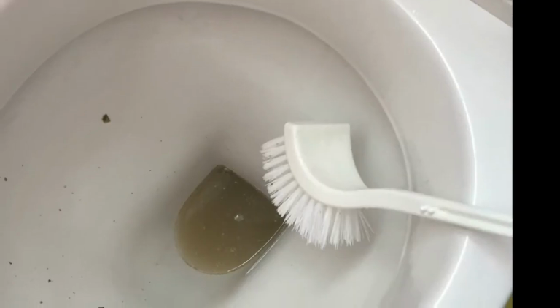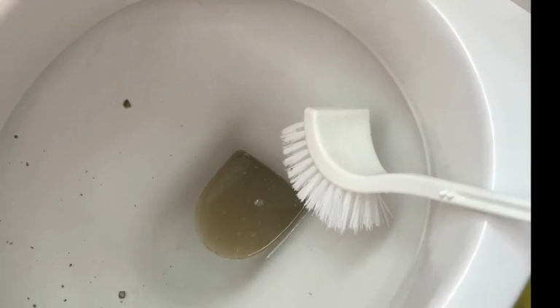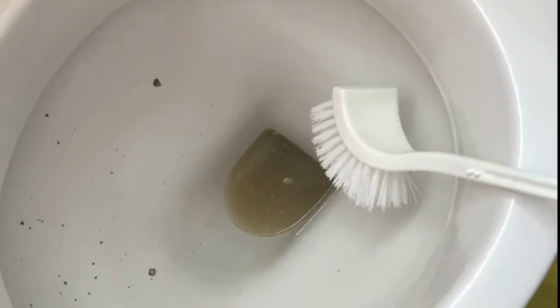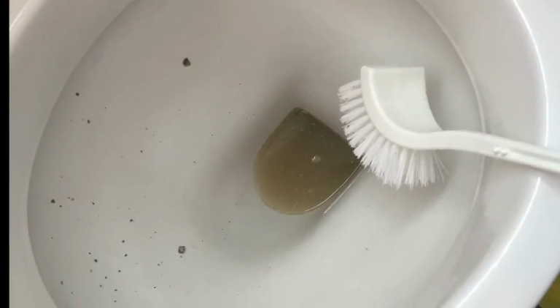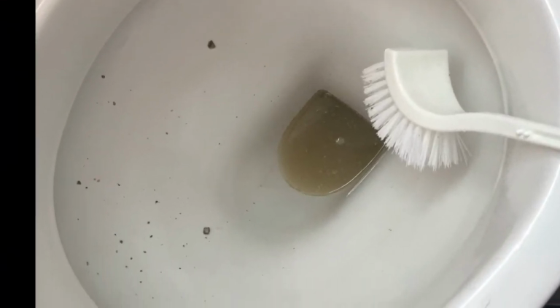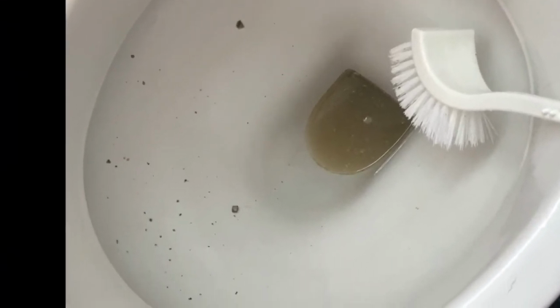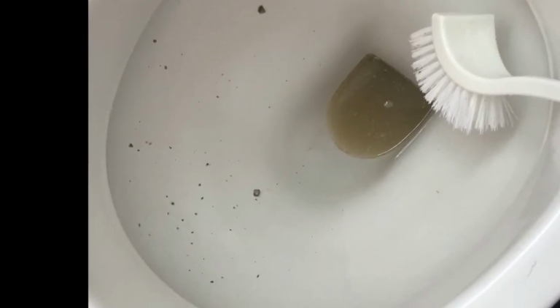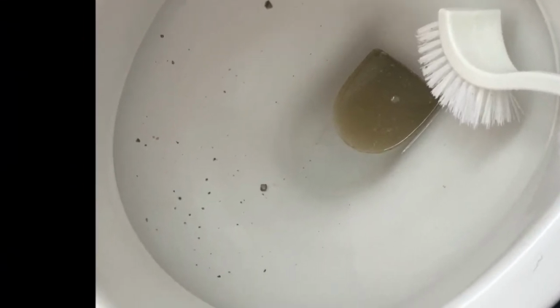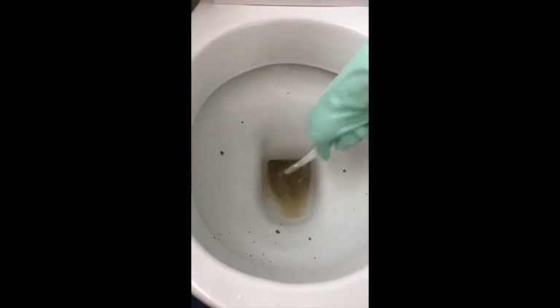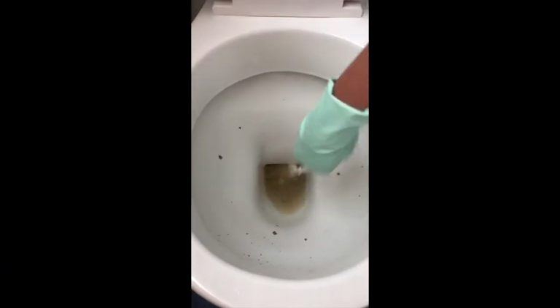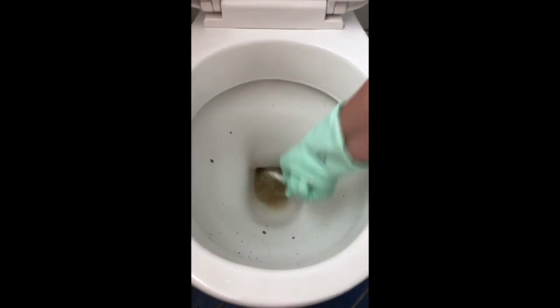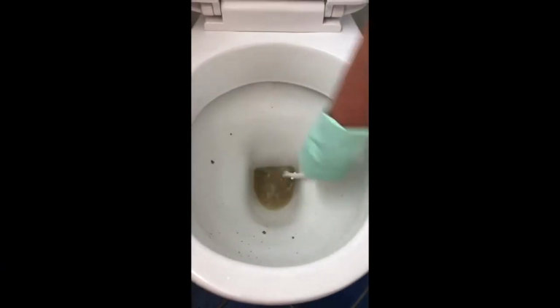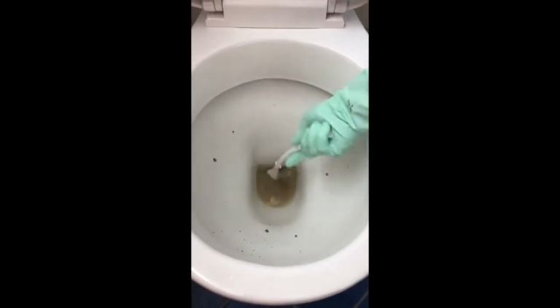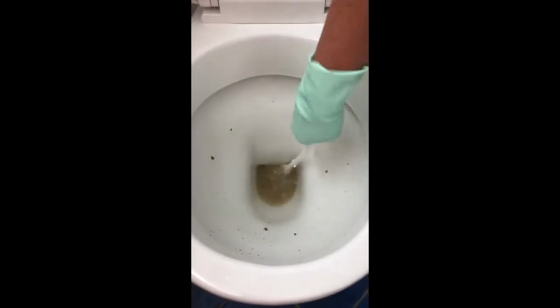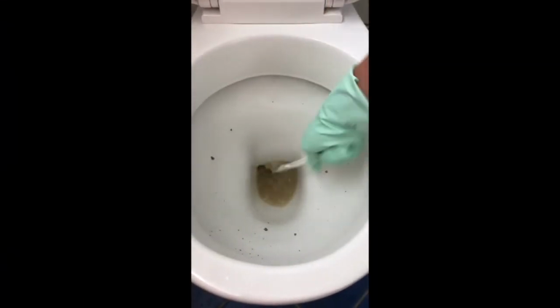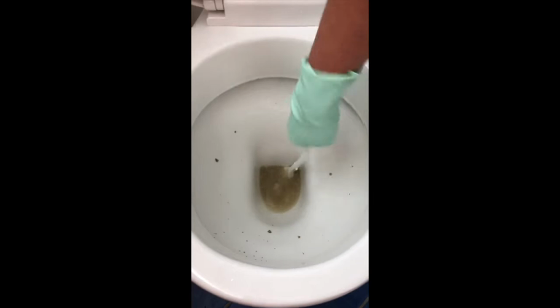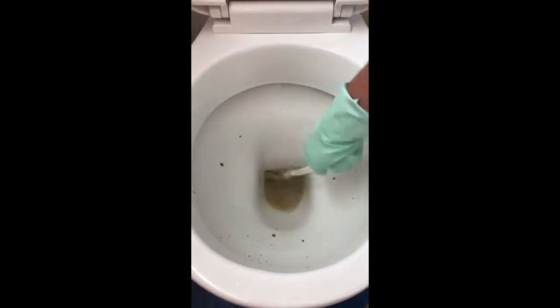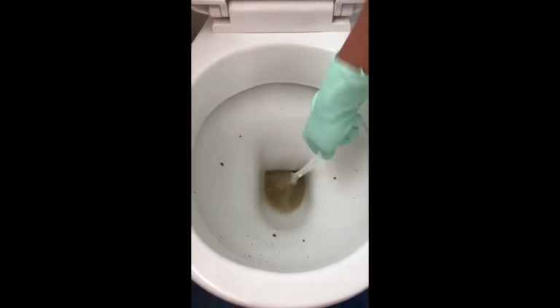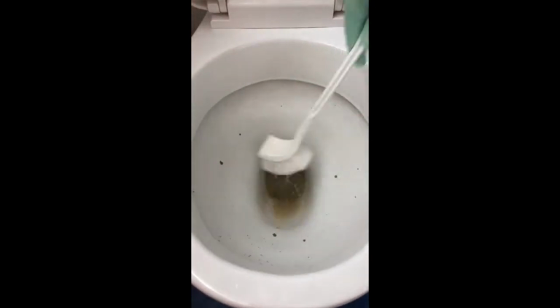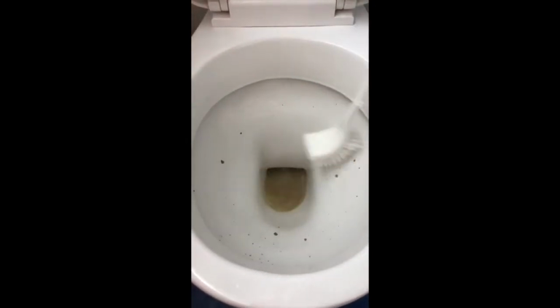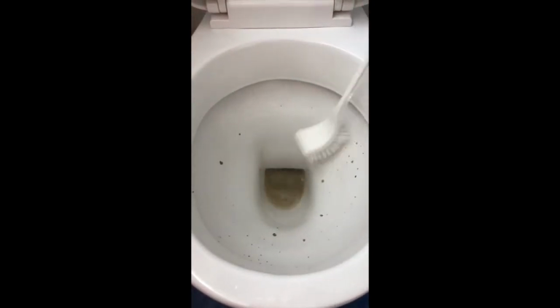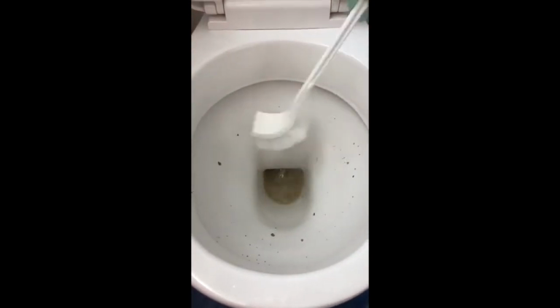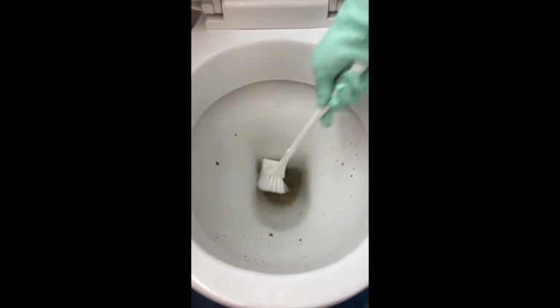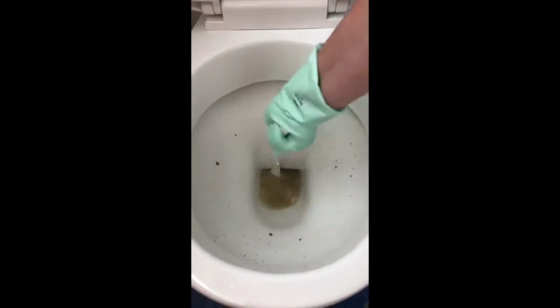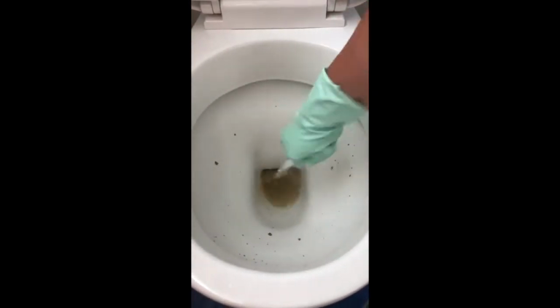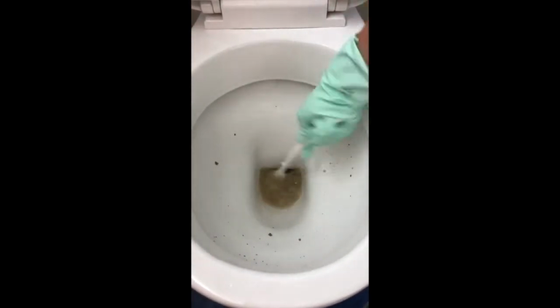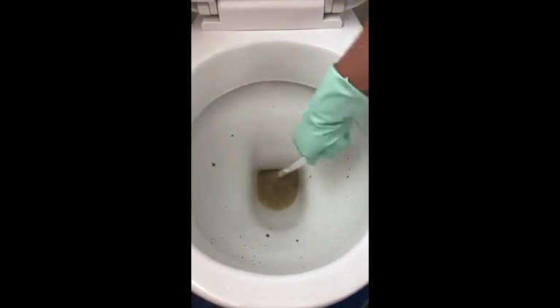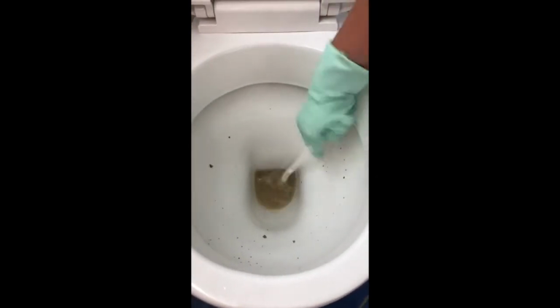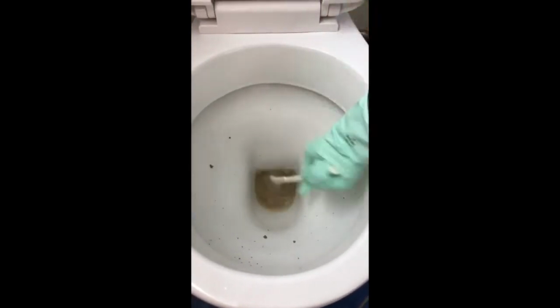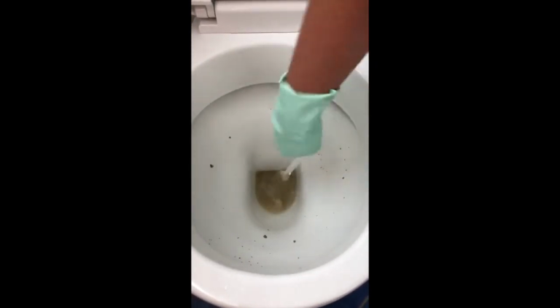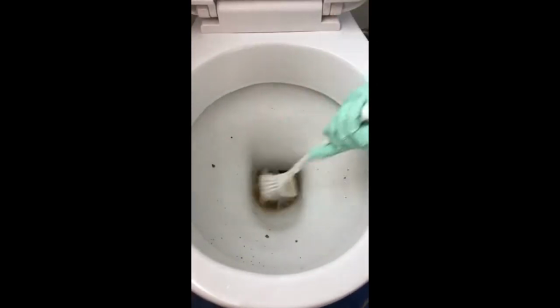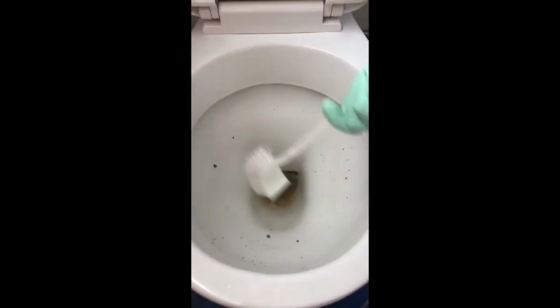Wow, isn't that amazing? Check this out. Look at all that limescale coming off. It's just incredible stuff.